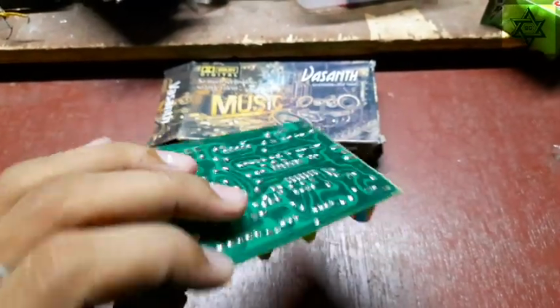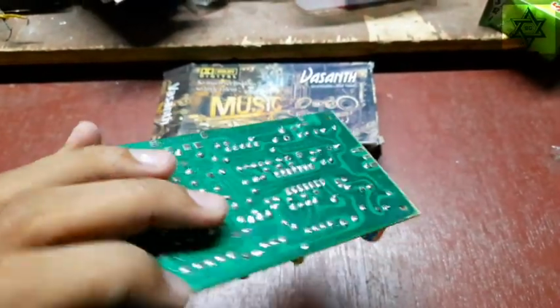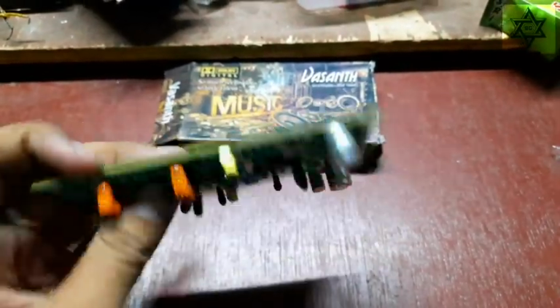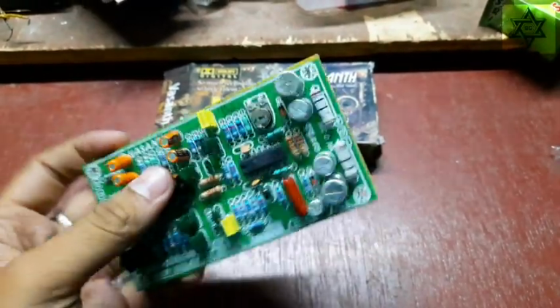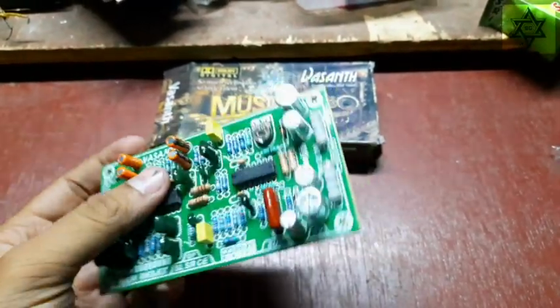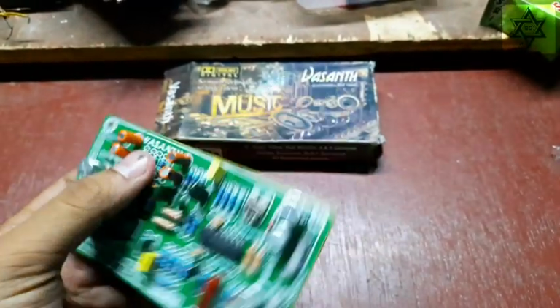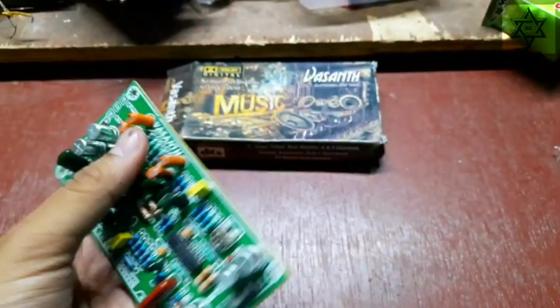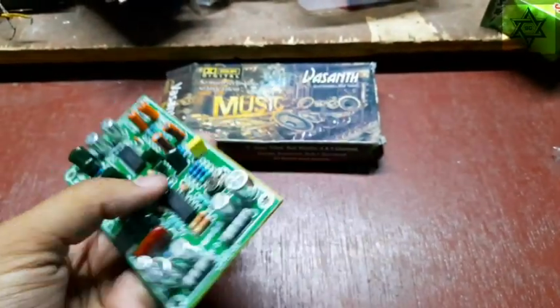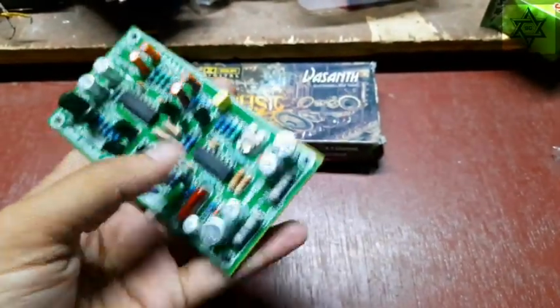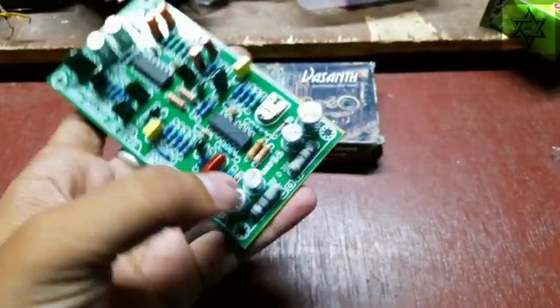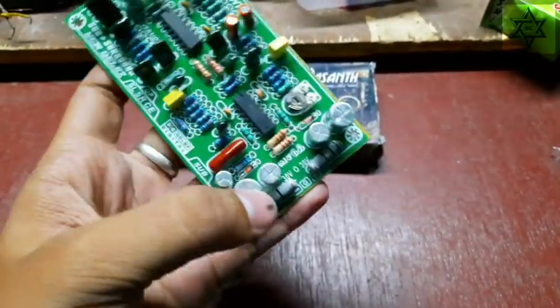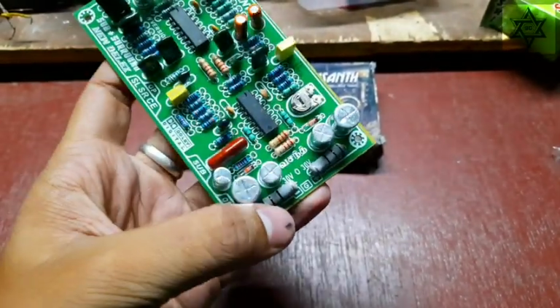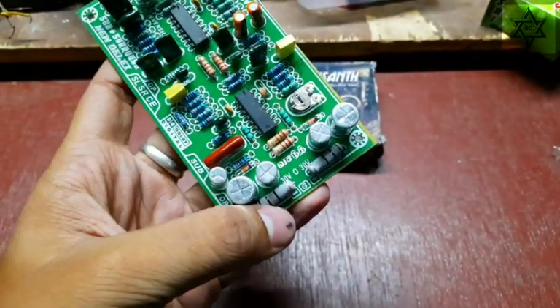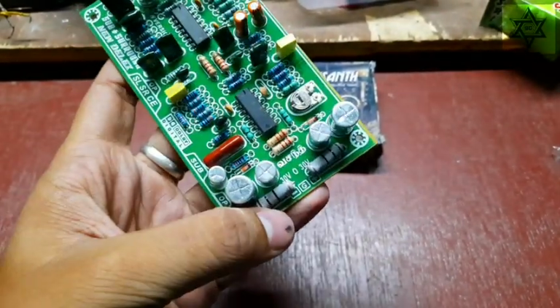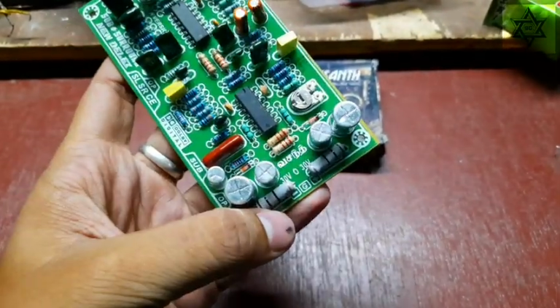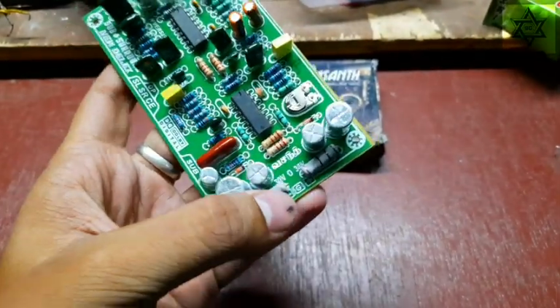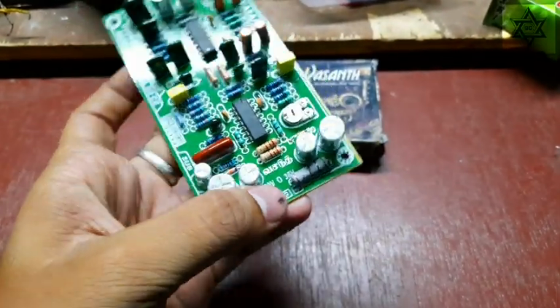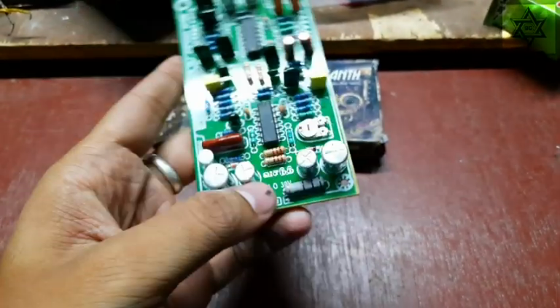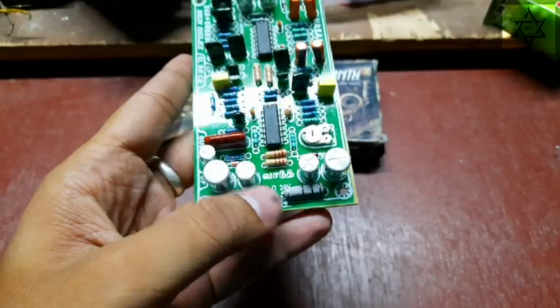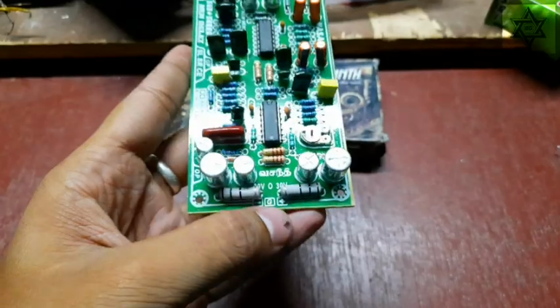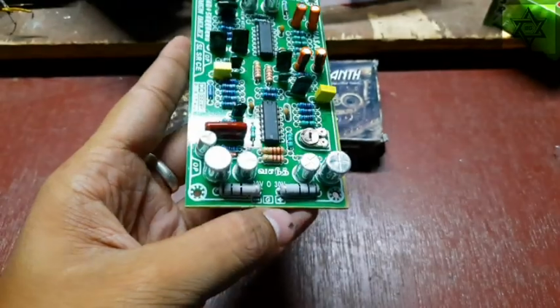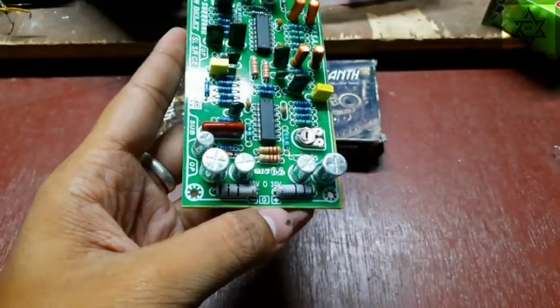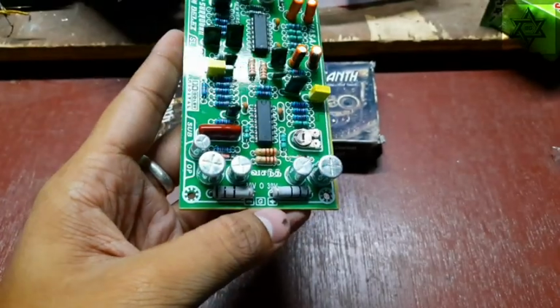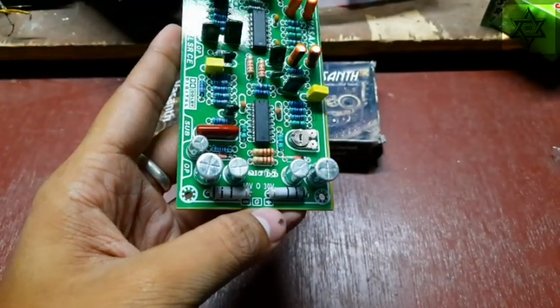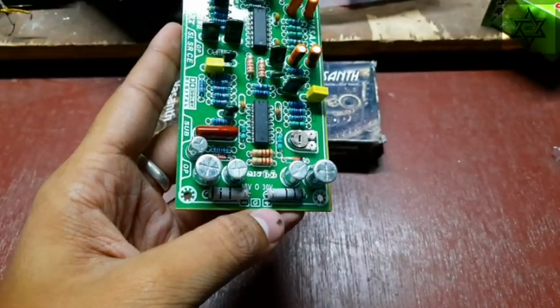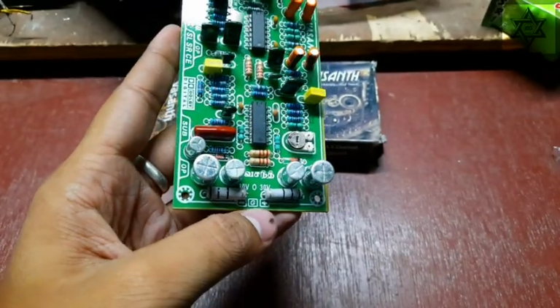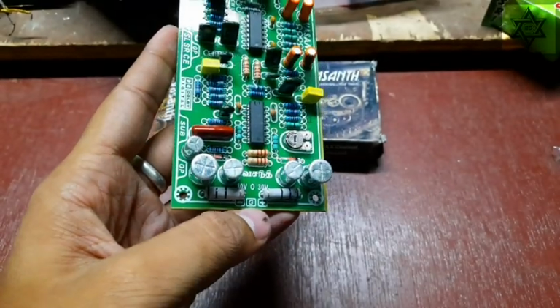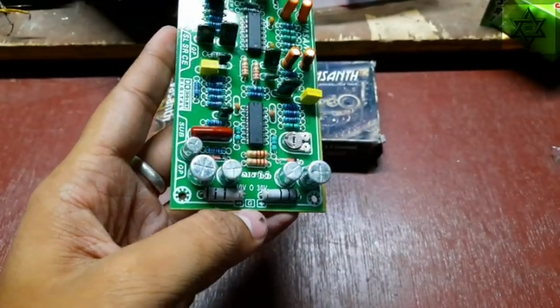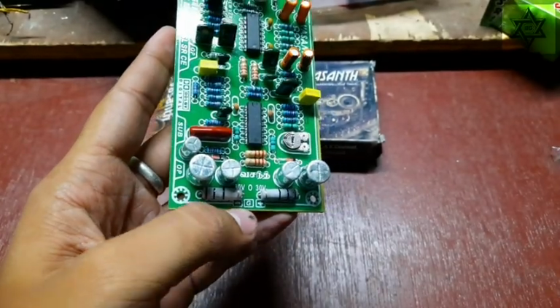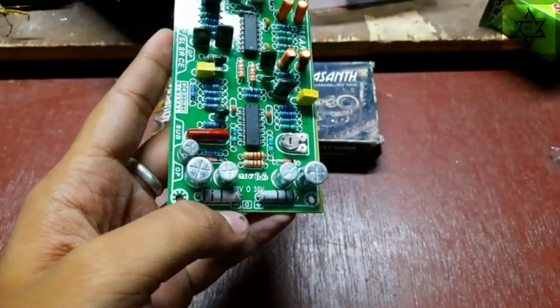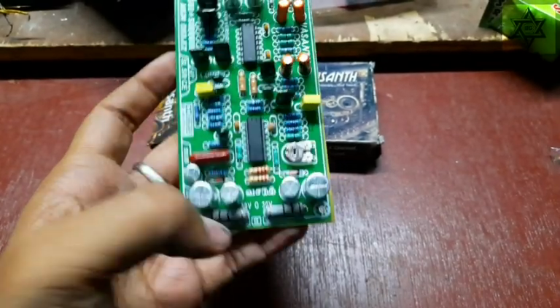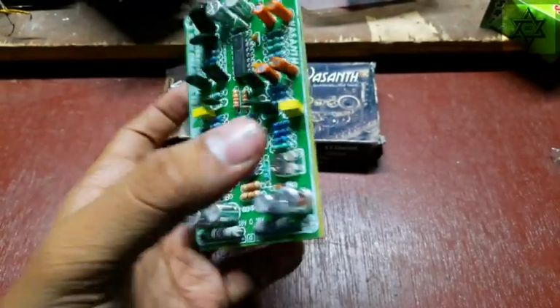The DC supply is plus, ground, and minus.